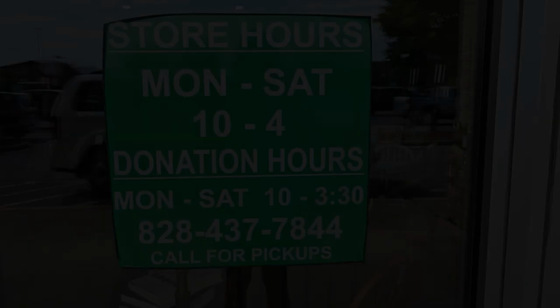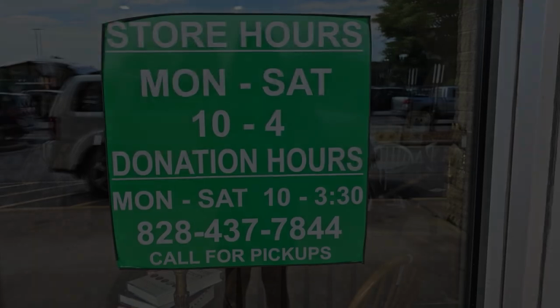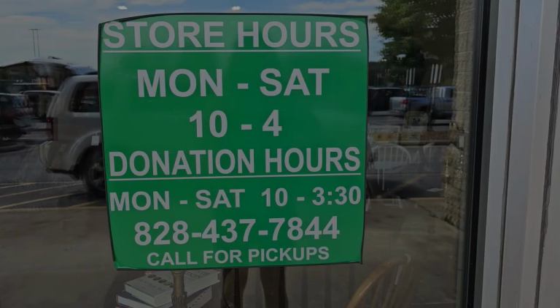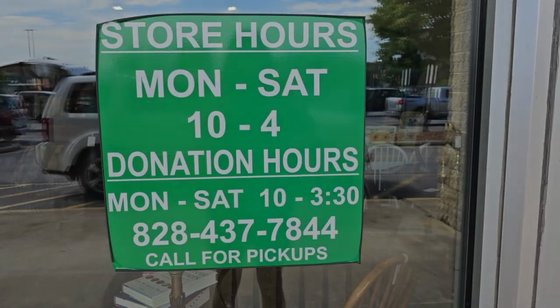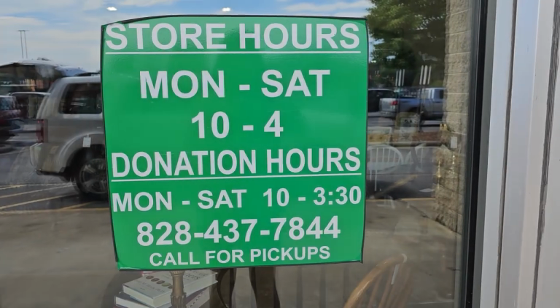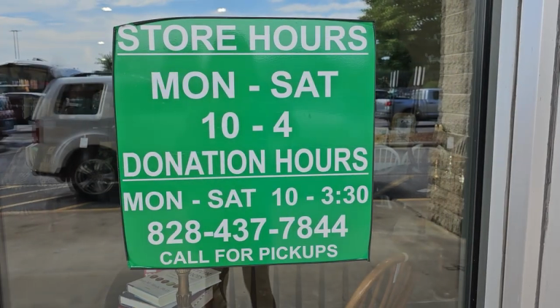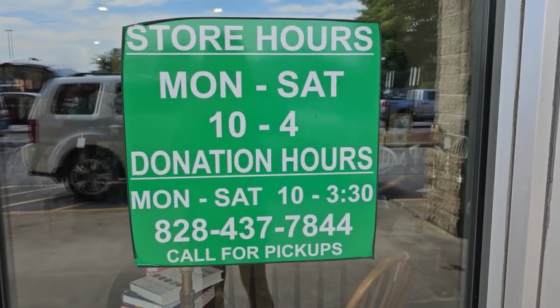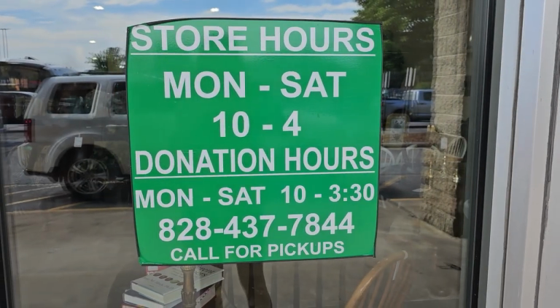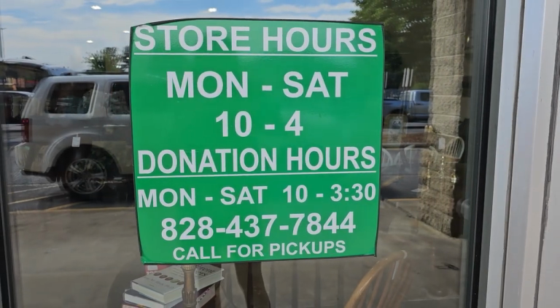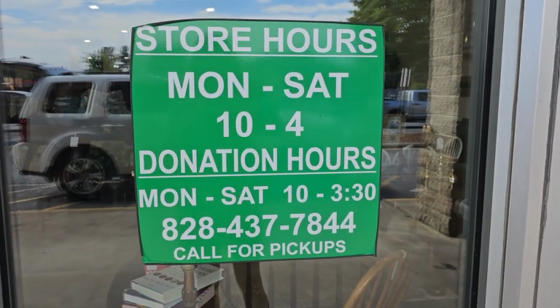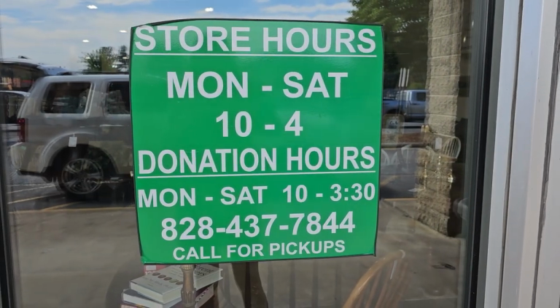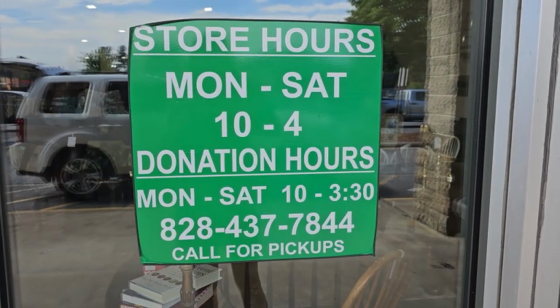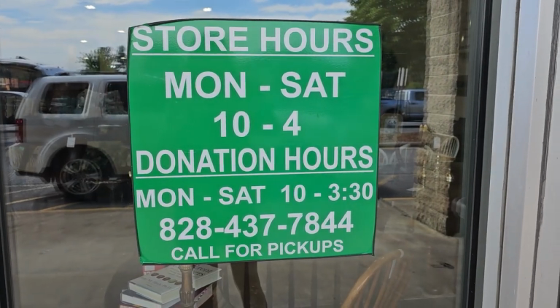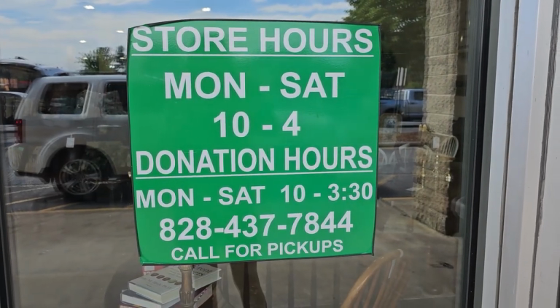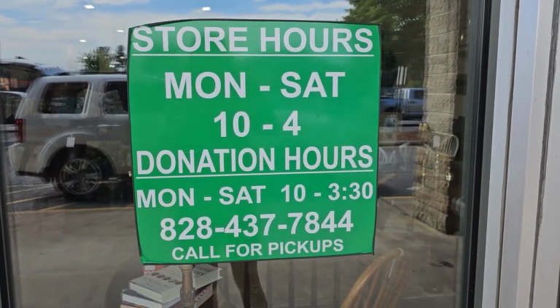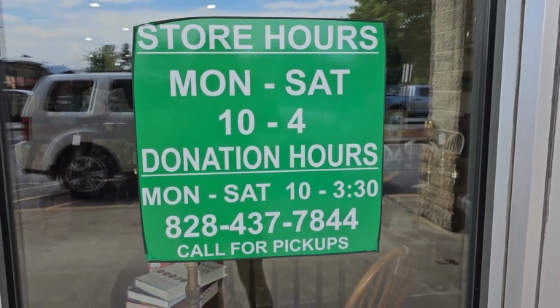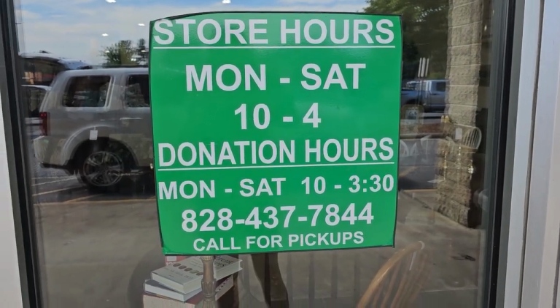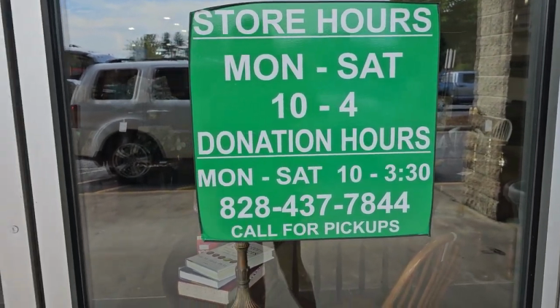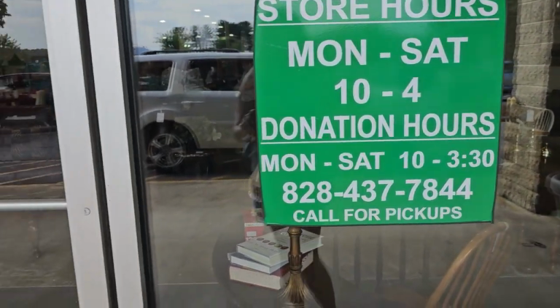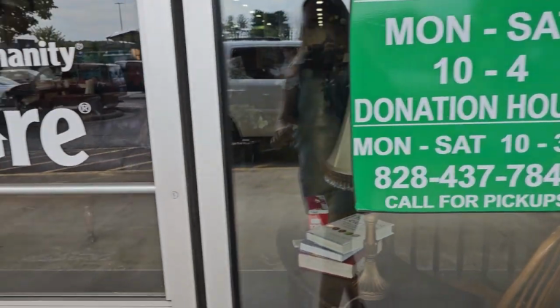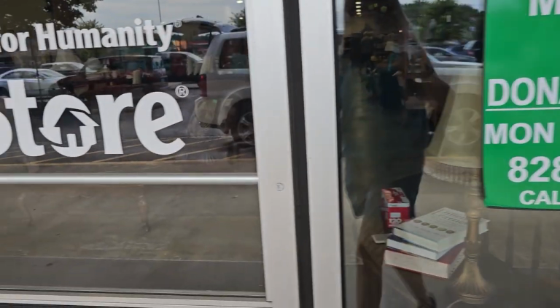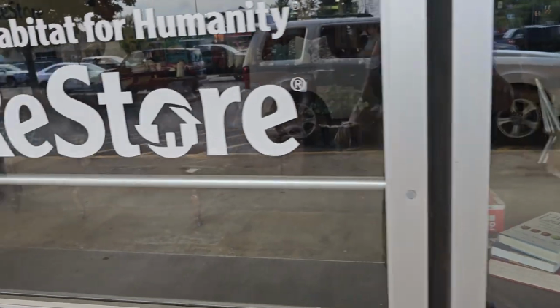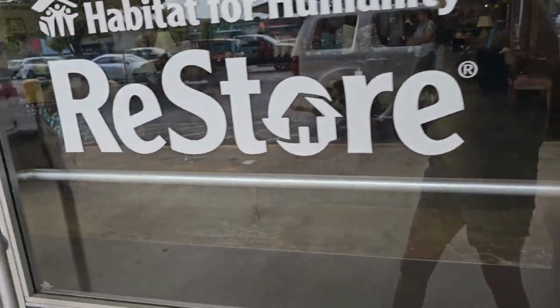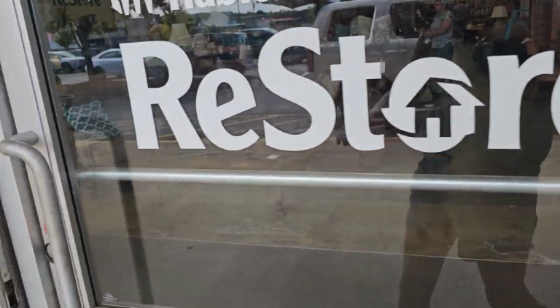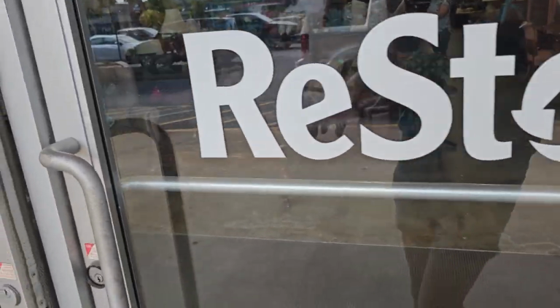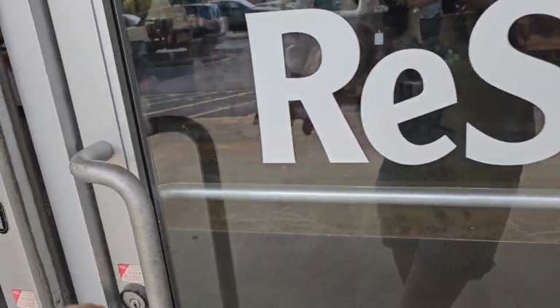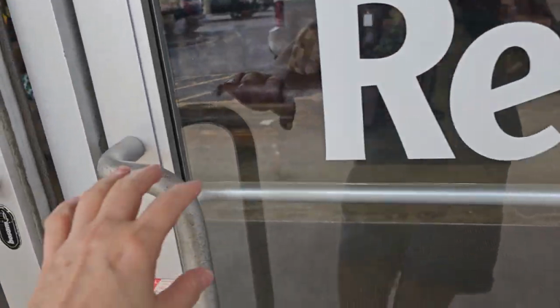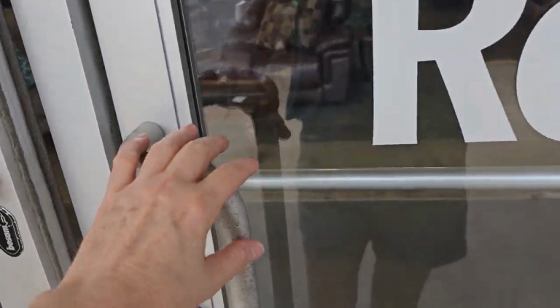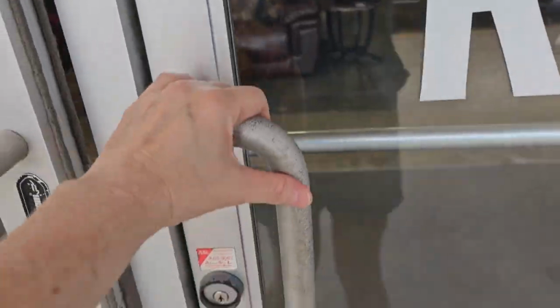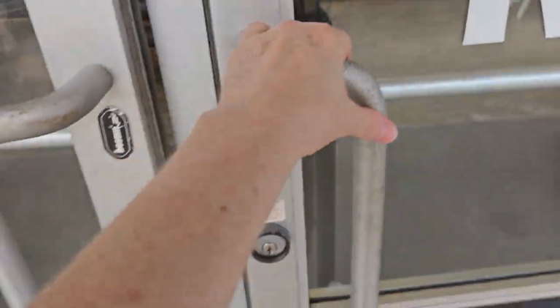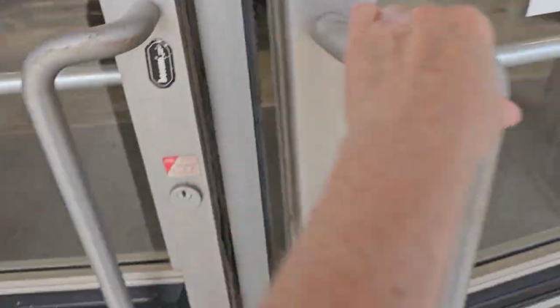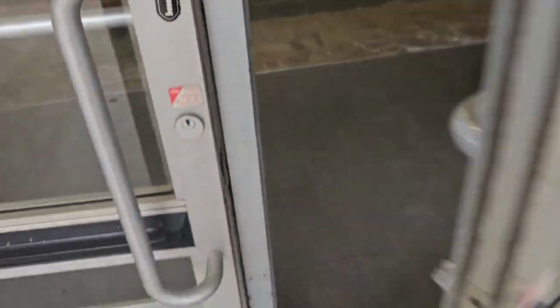Hey everybody, here we are at the Habitat ReStore. Their store hours are Monday through Saturday 10 to 4, and I'll list their address in the description box below.